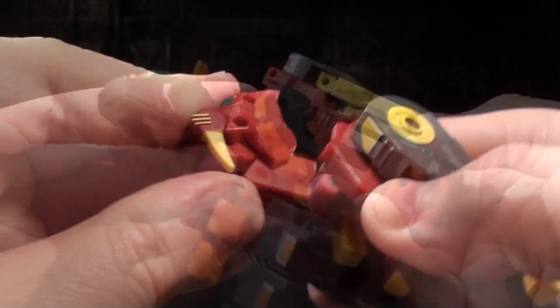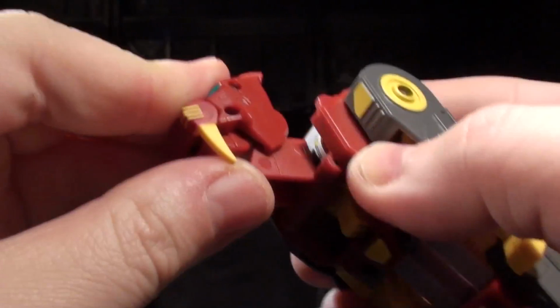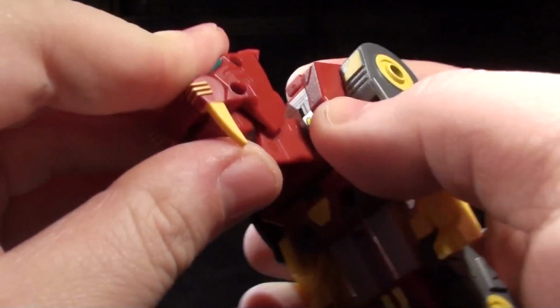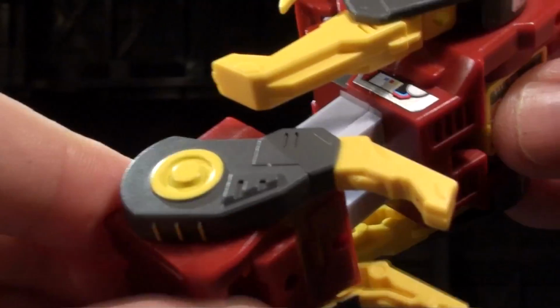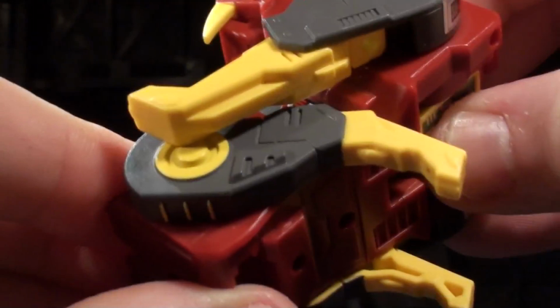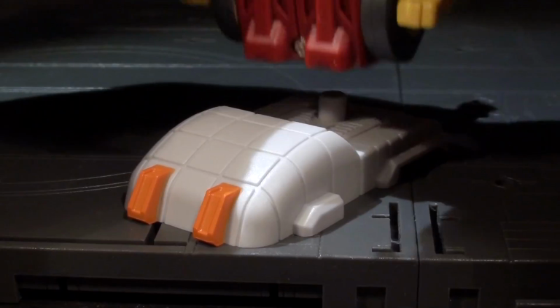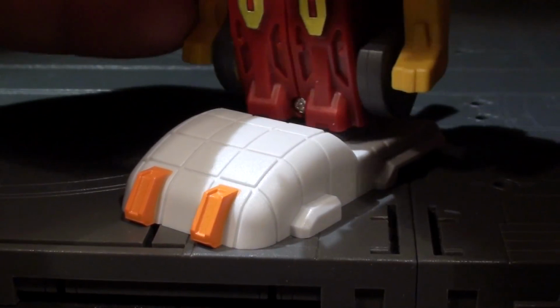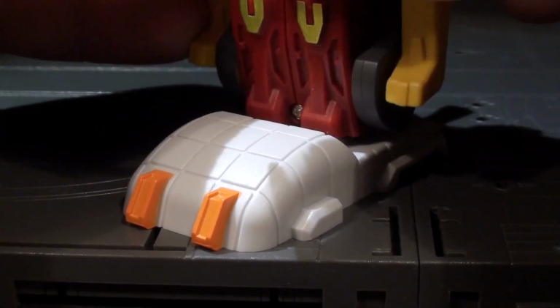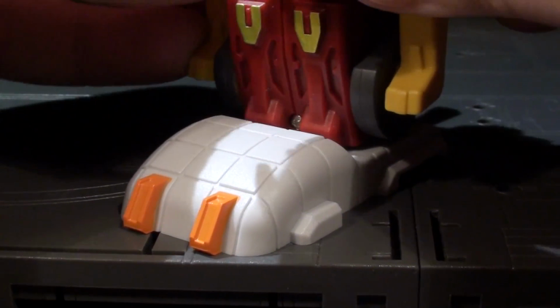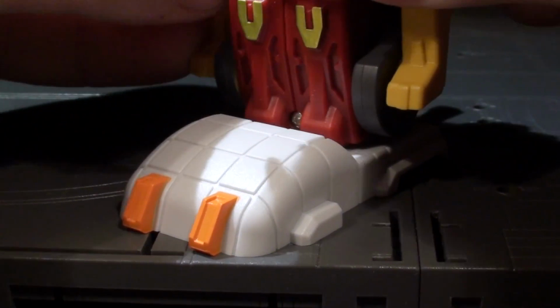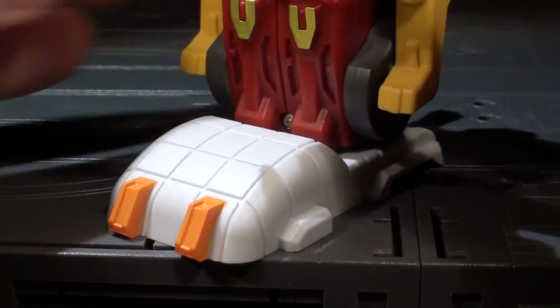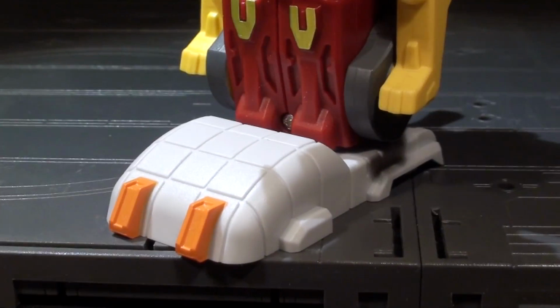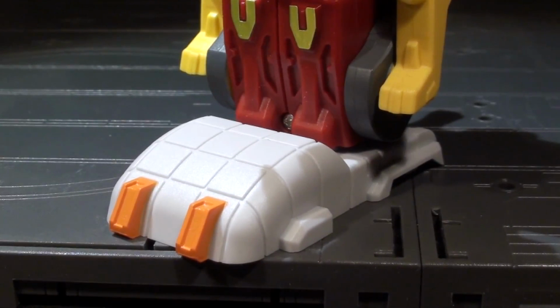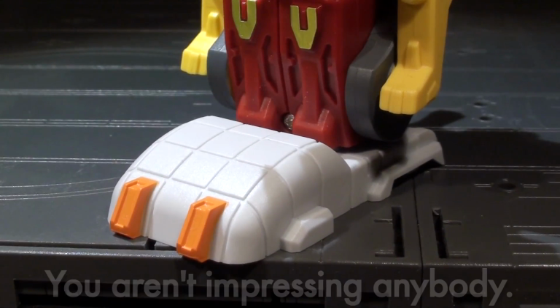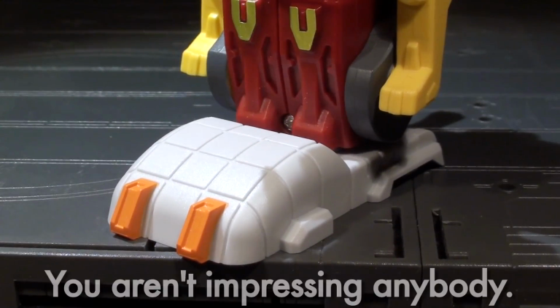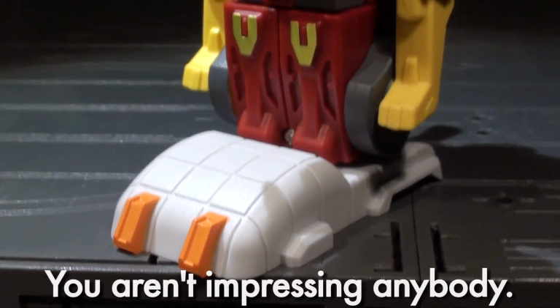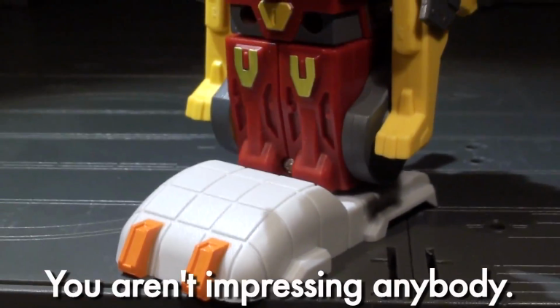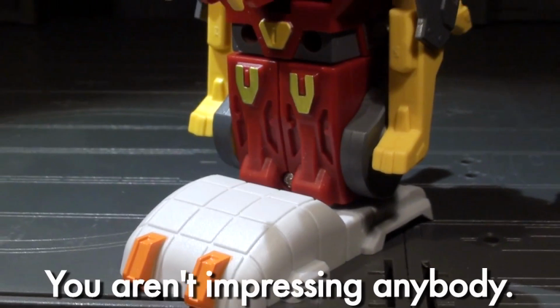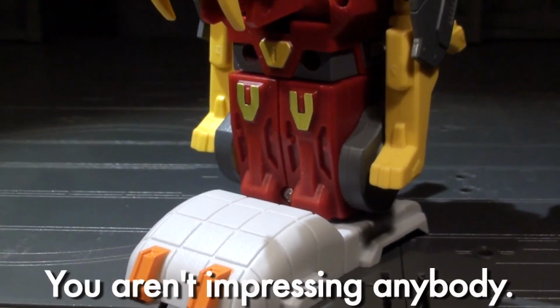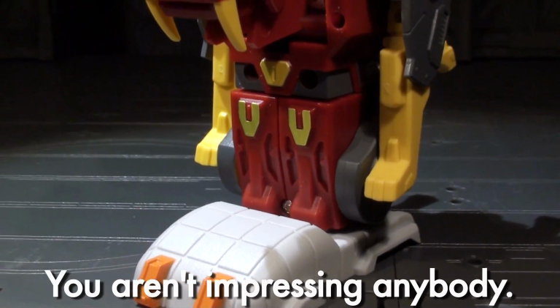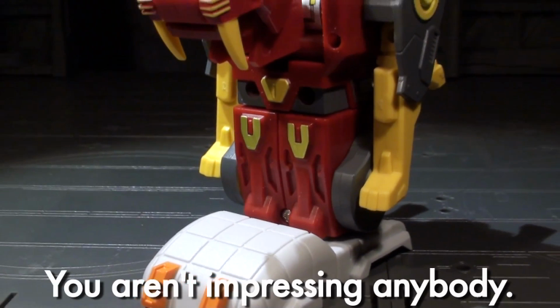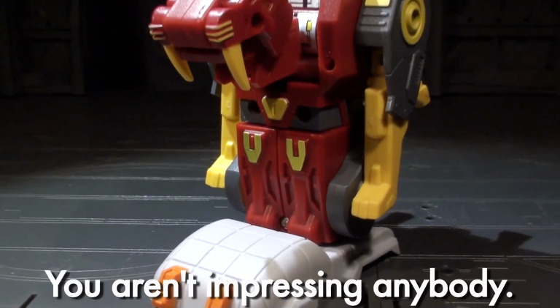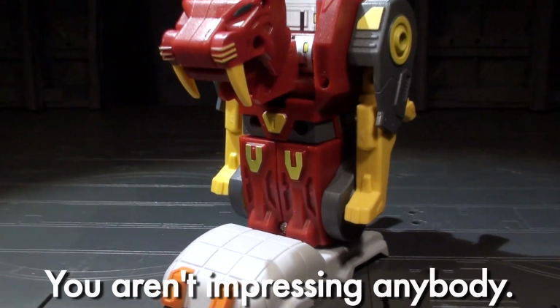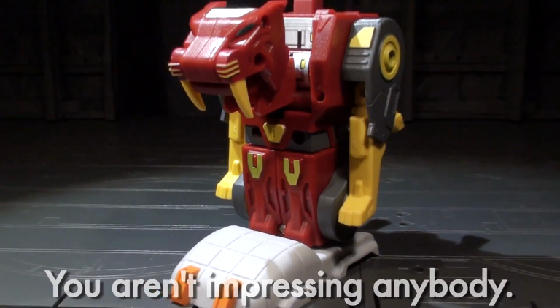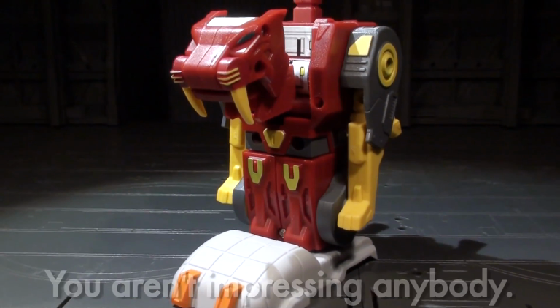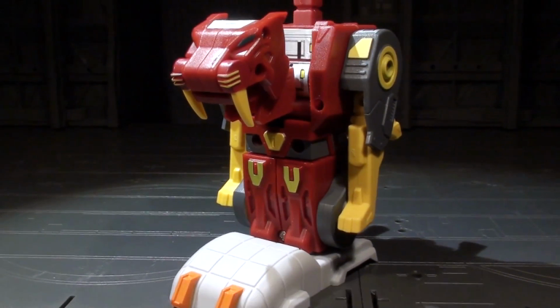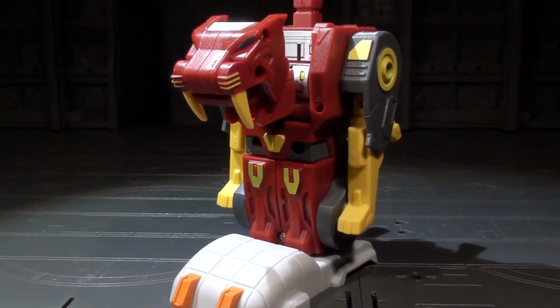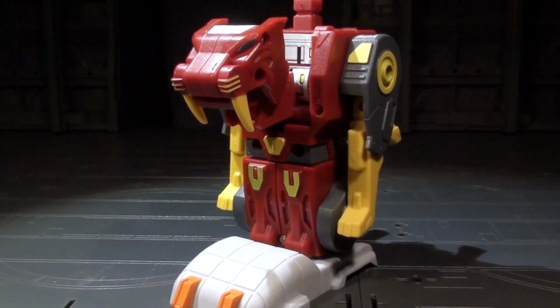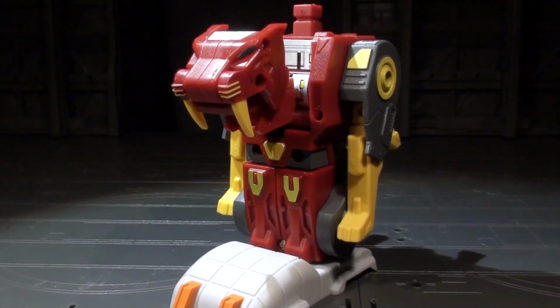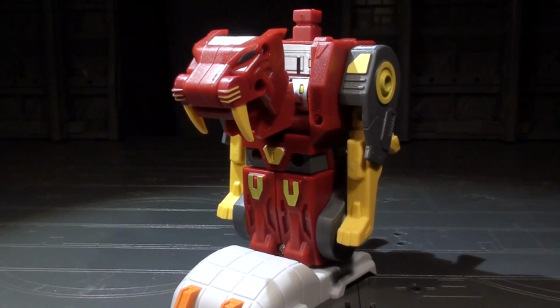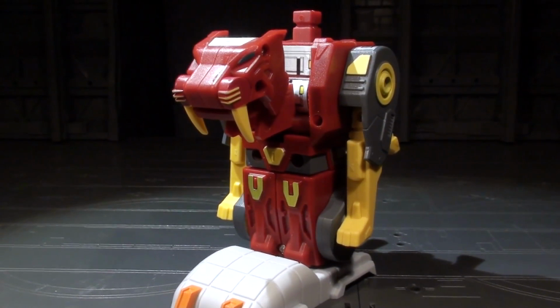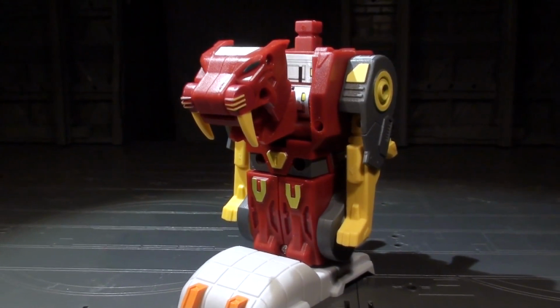But check it out — now he's a leg! Since these guys are Scramble City-like, they appear to be able to function as either type of limb.